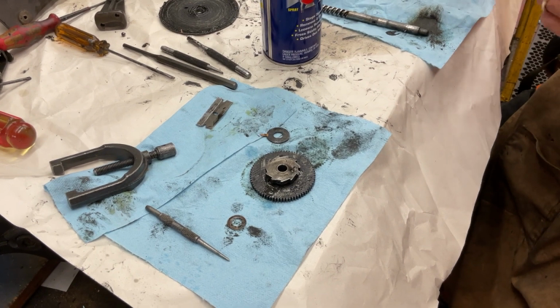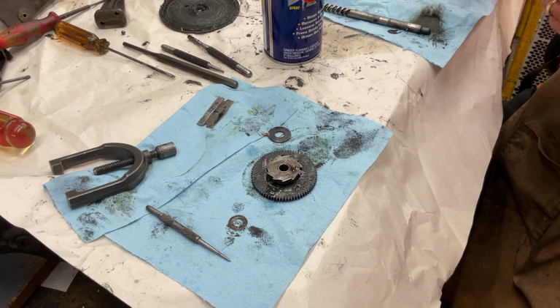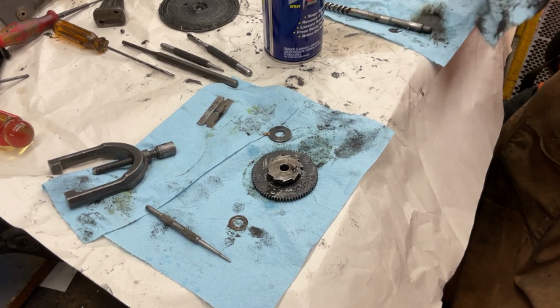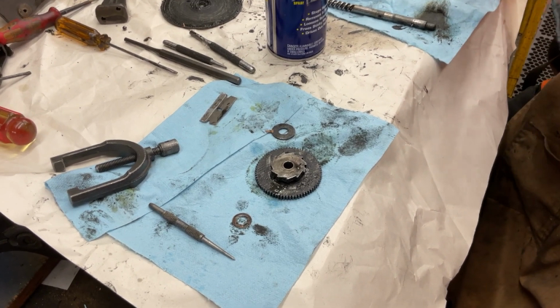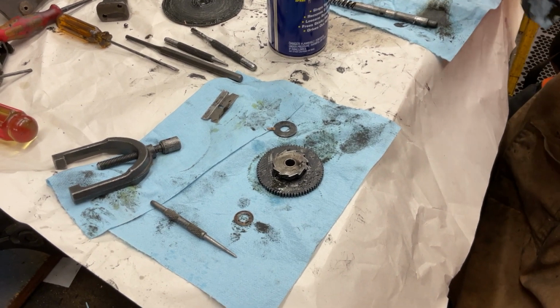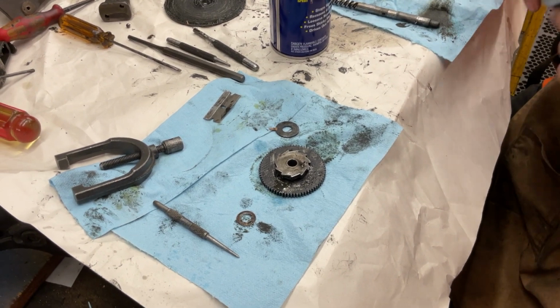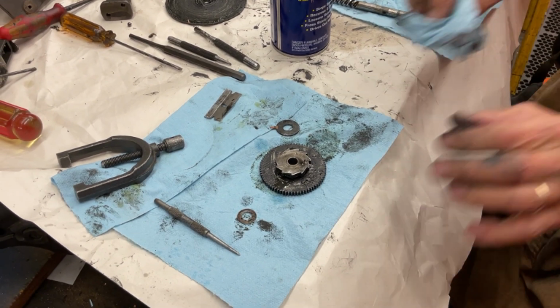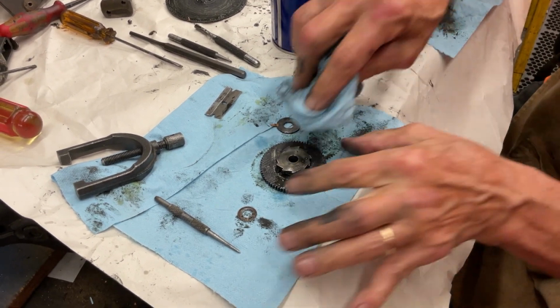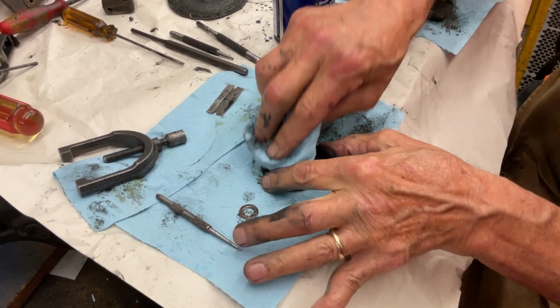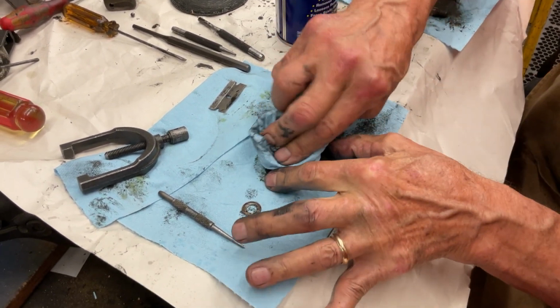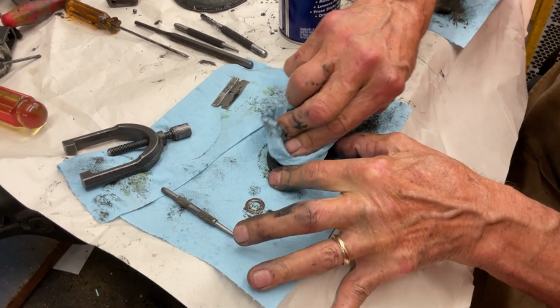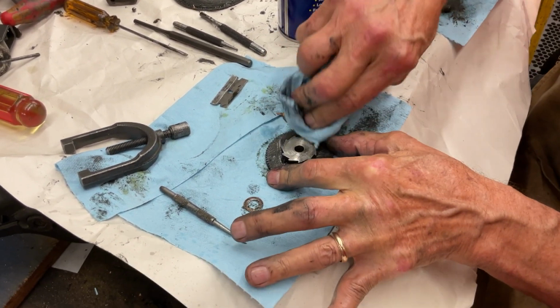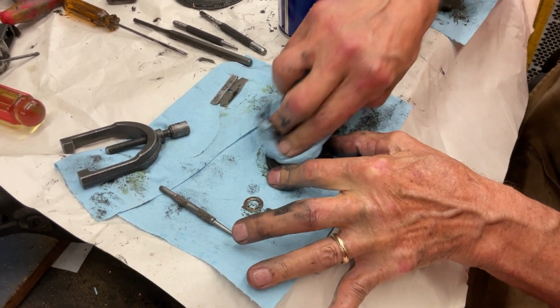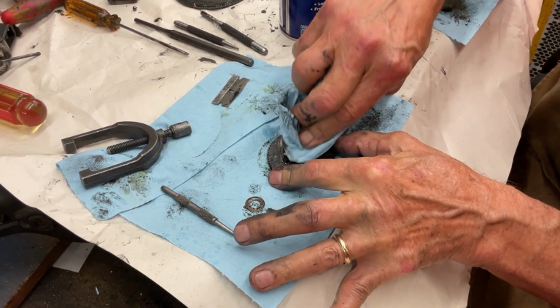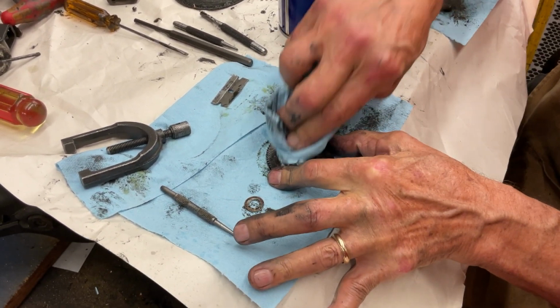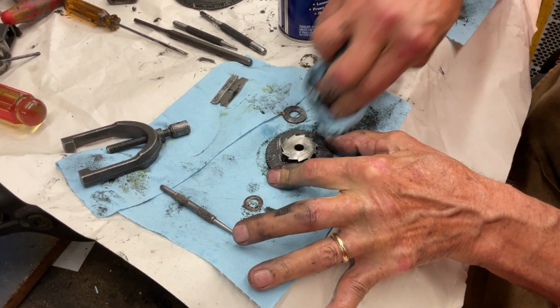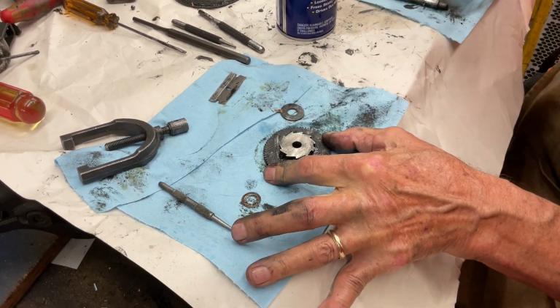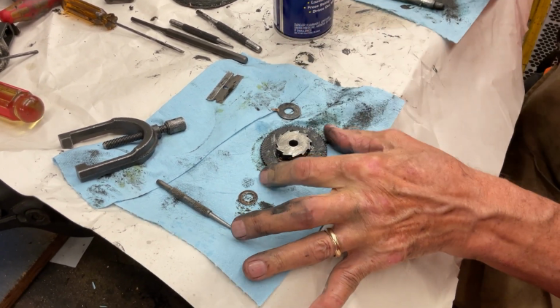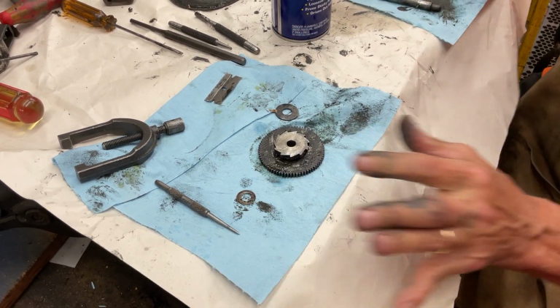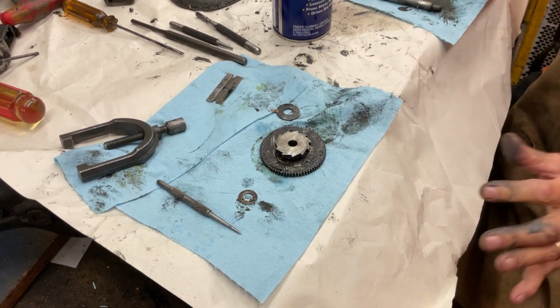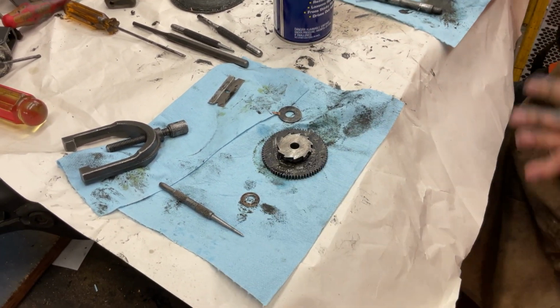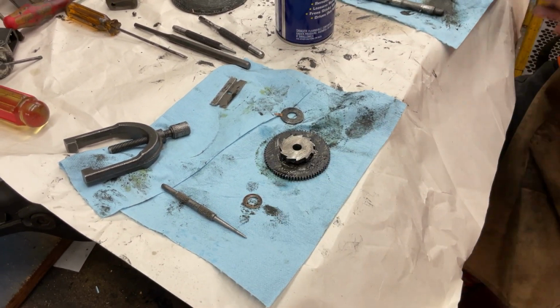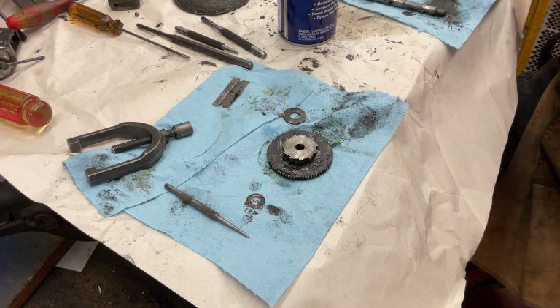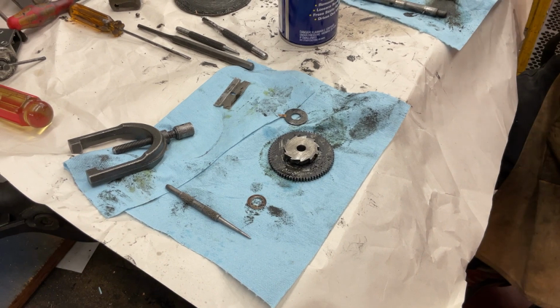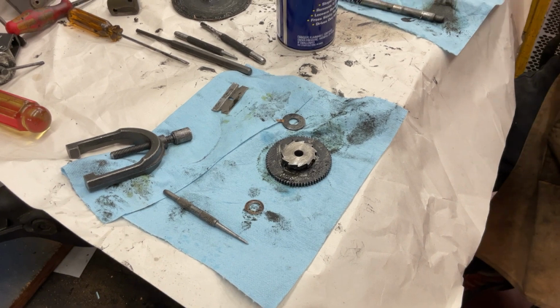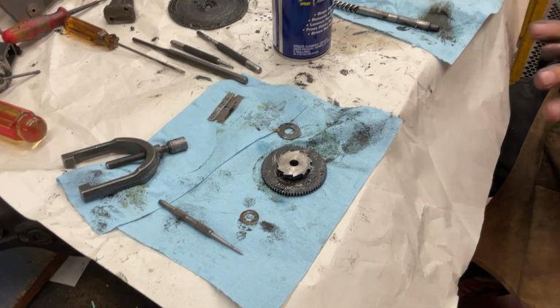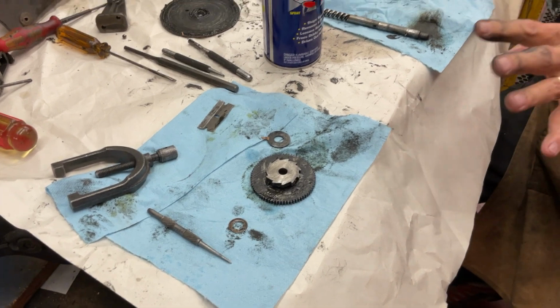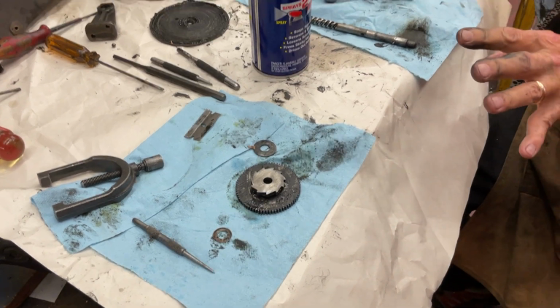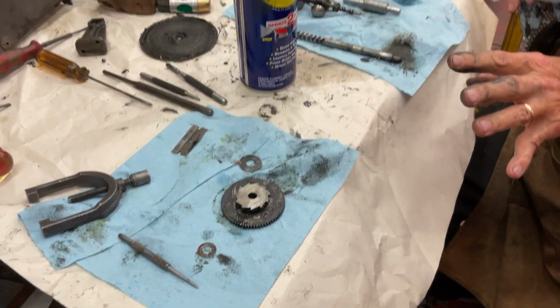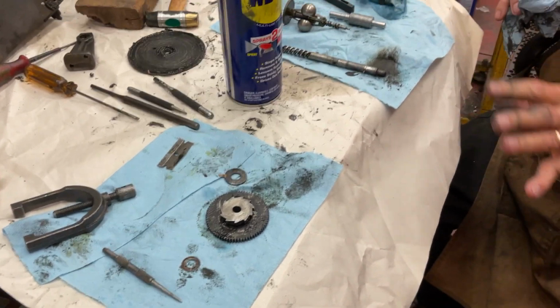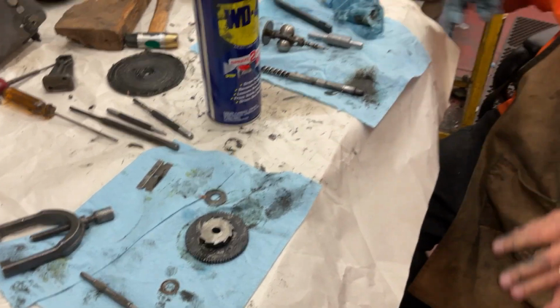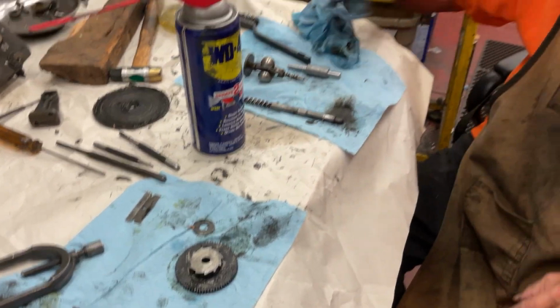Finally, cleaned out — doesn't have grease. And keep clean, or you can use a little bit of 4-0 steel wool.